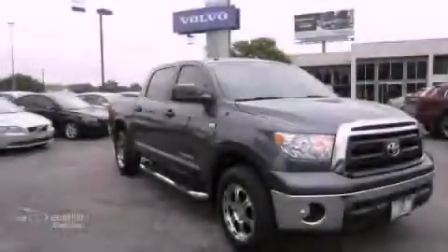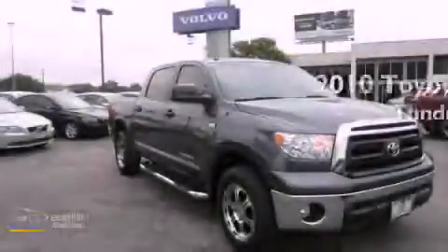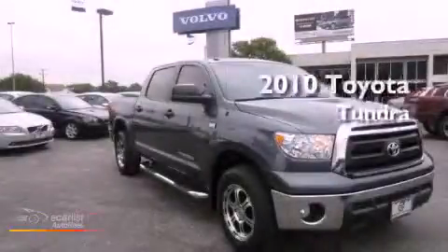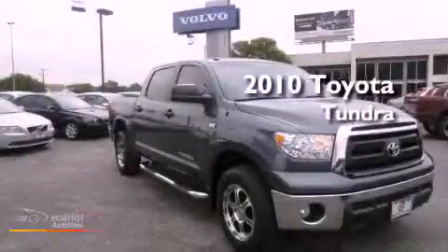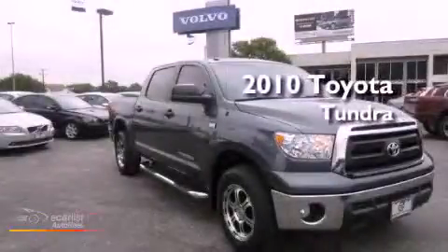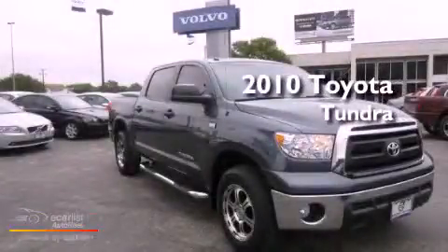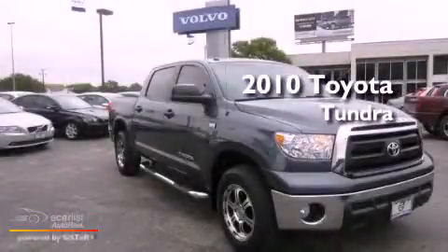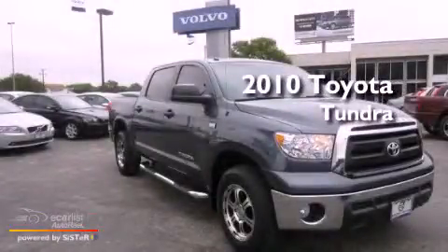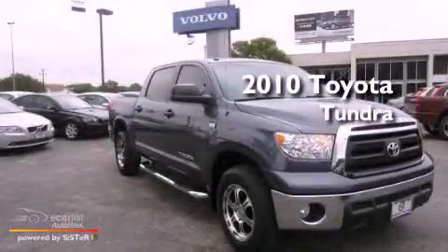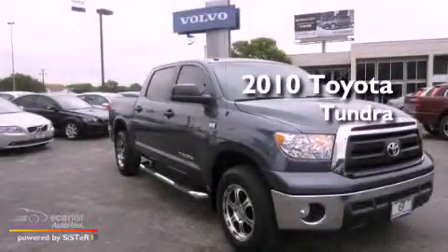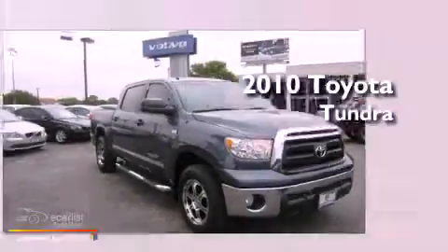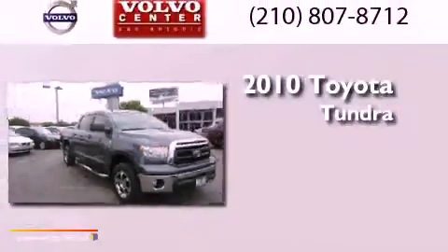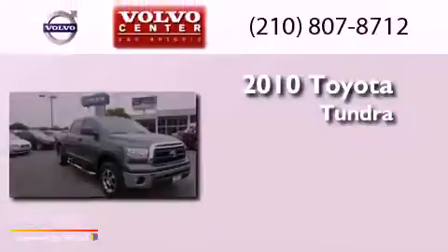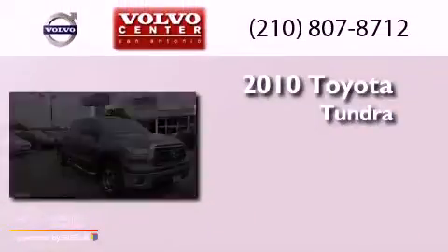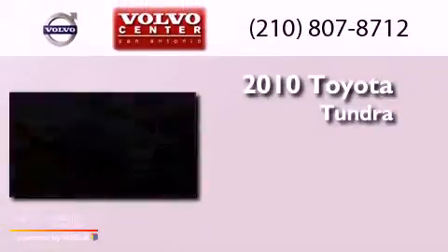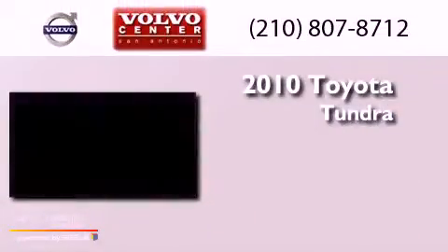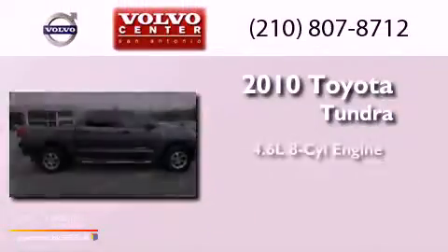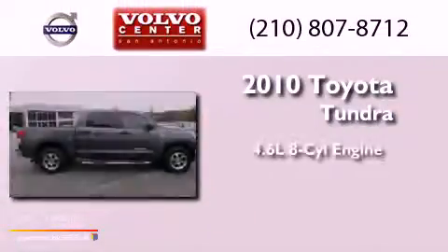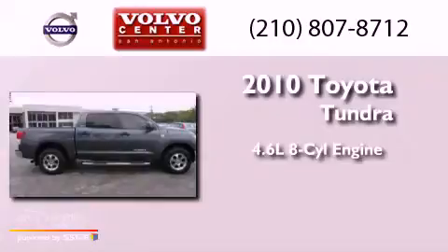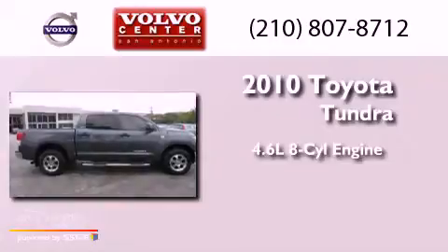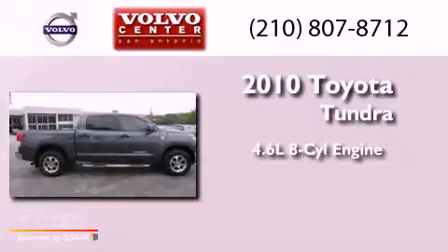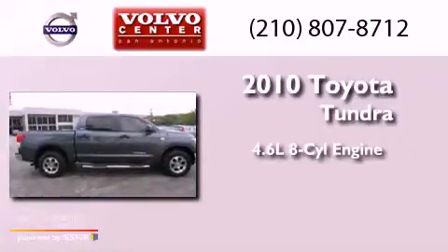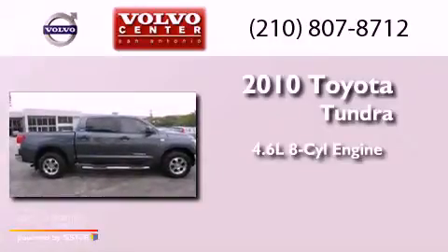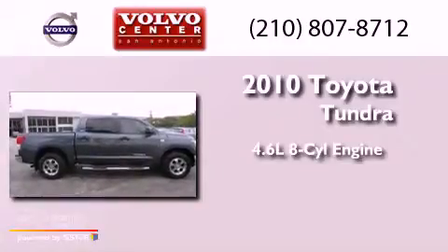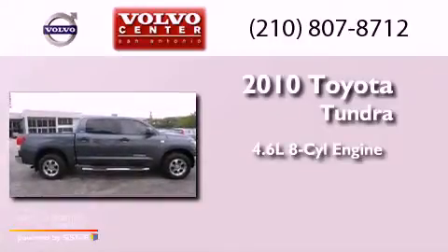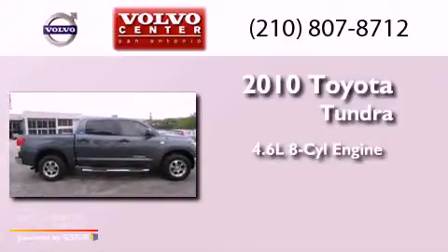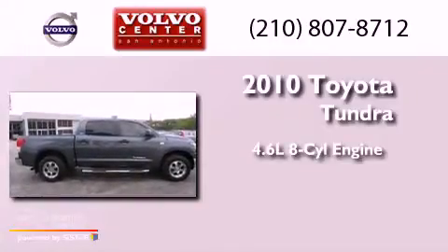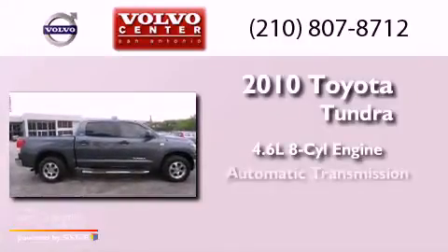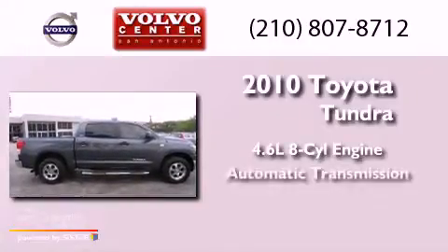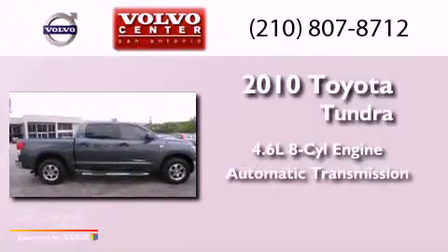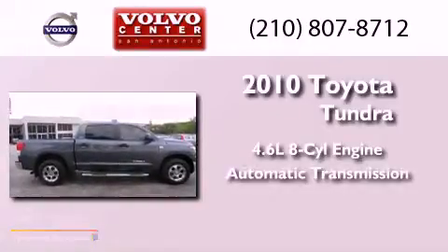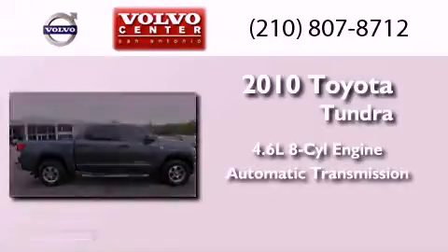This is a 2010 Toyota Tundra. It has a 4.6-liter 8-cylinder engine and an automatic transmission.